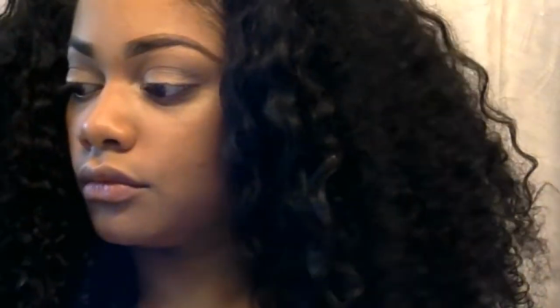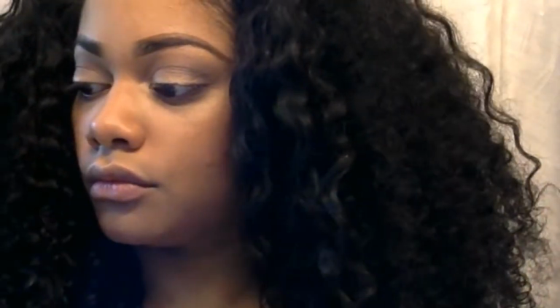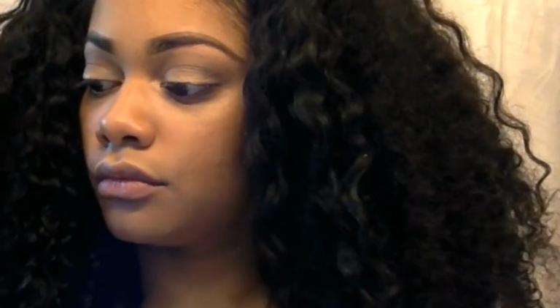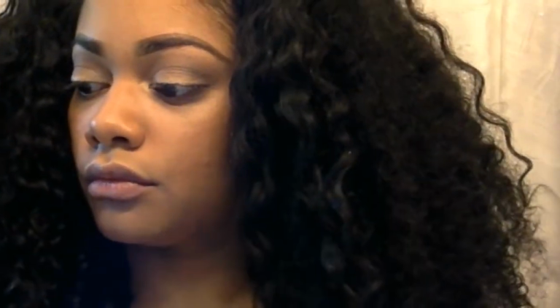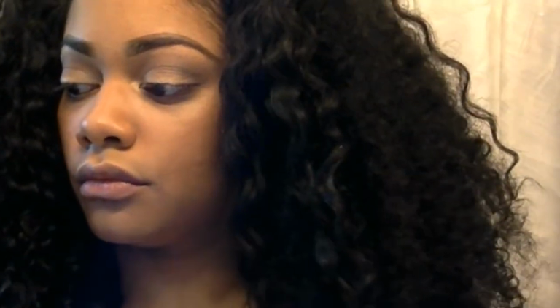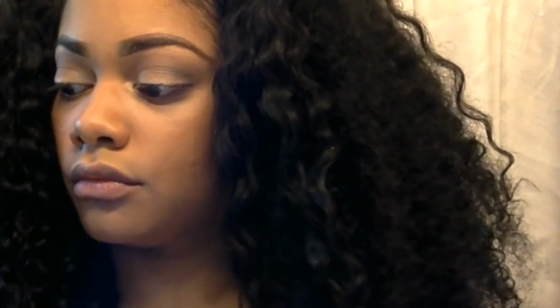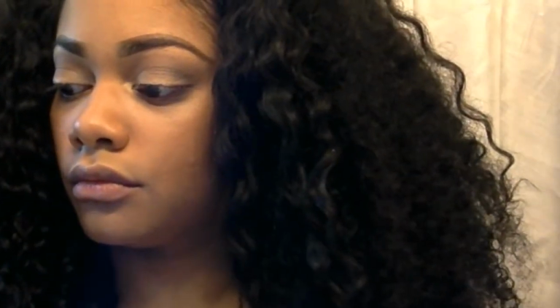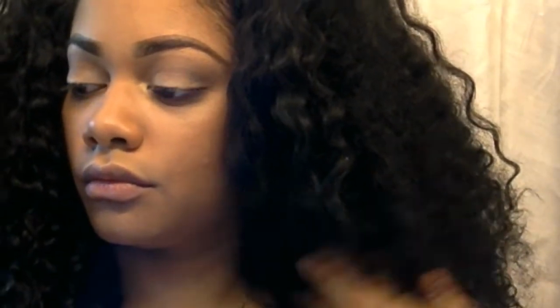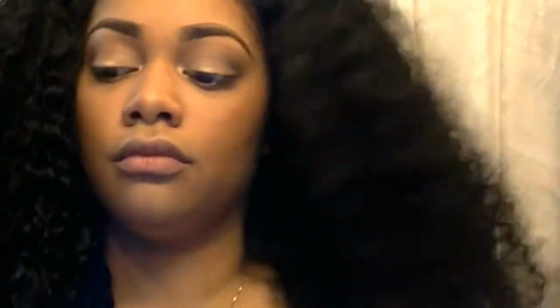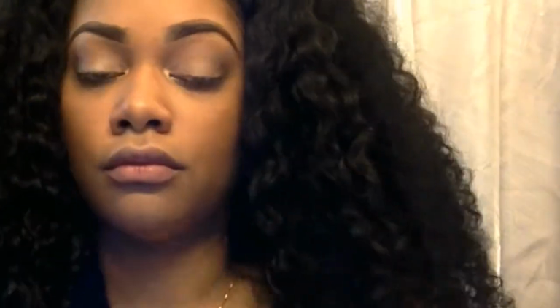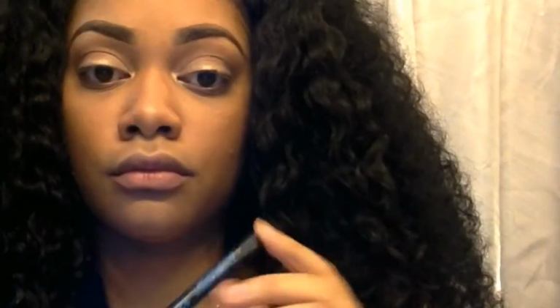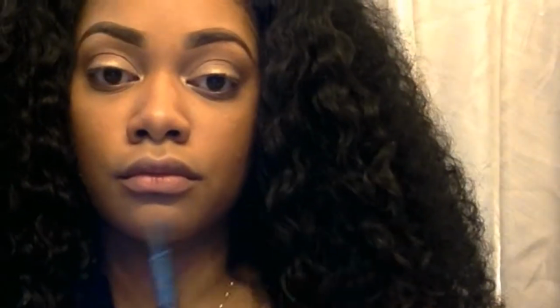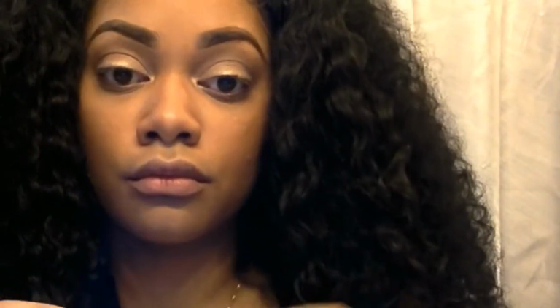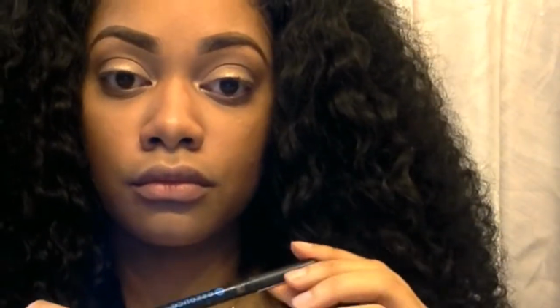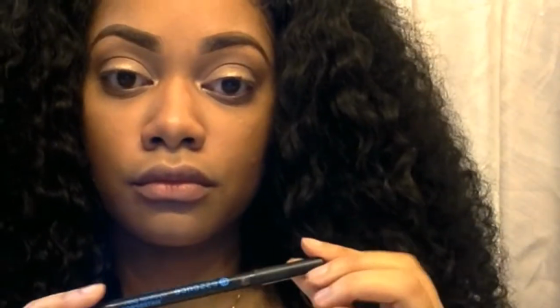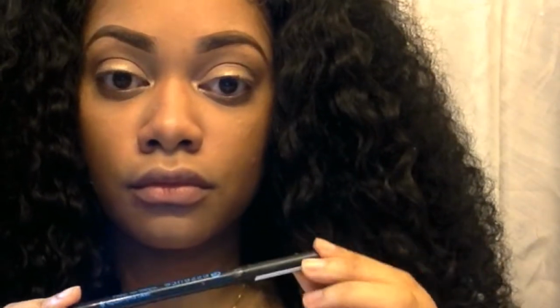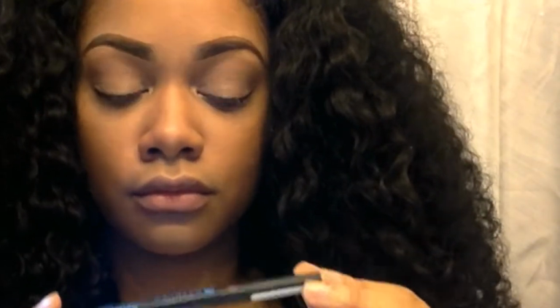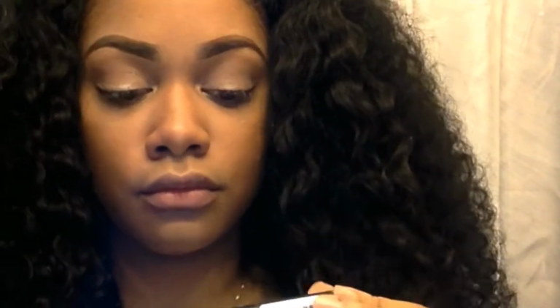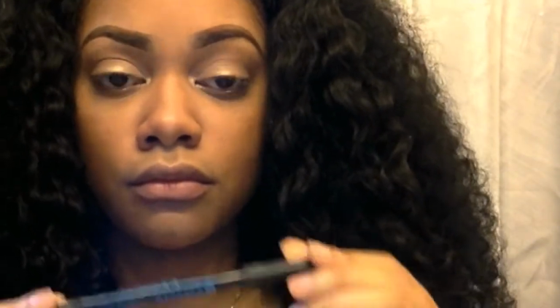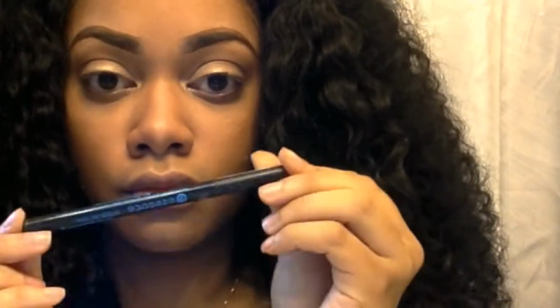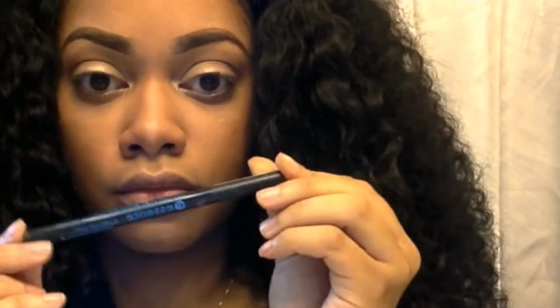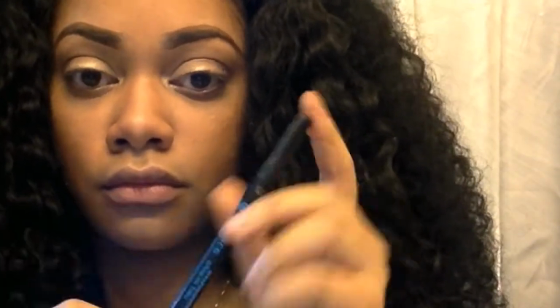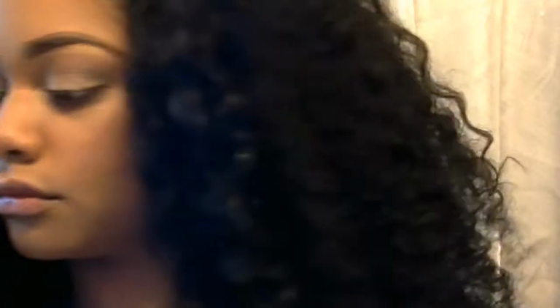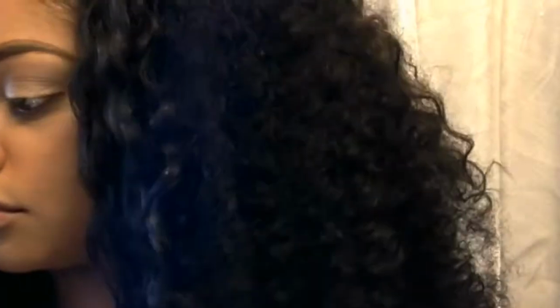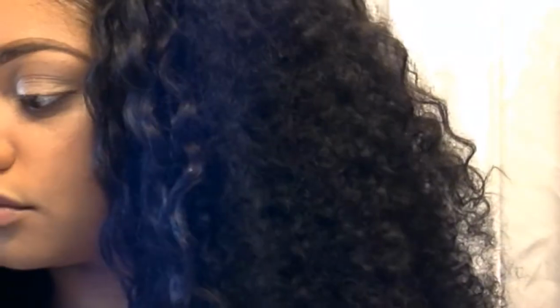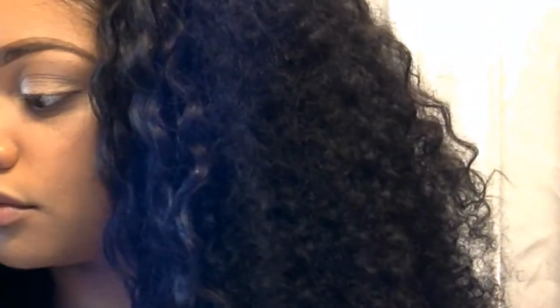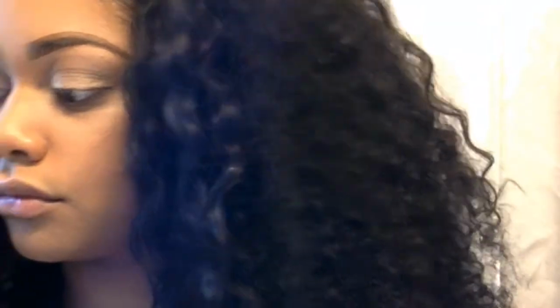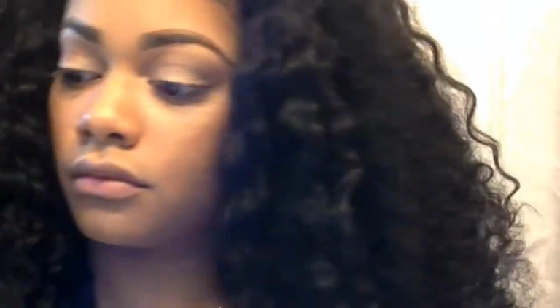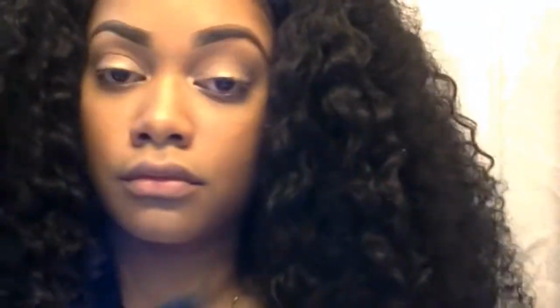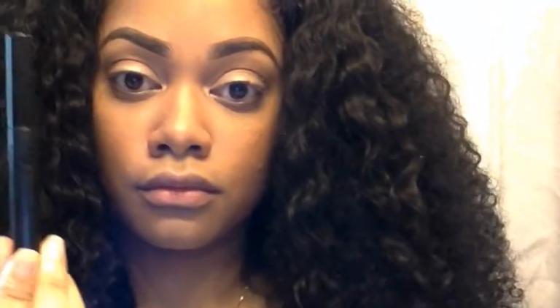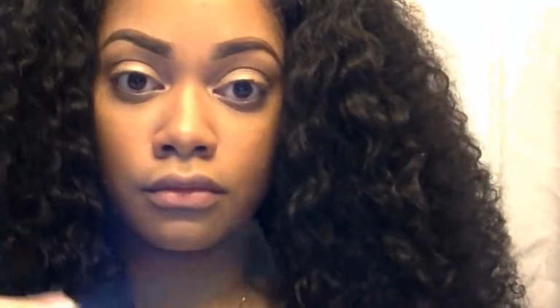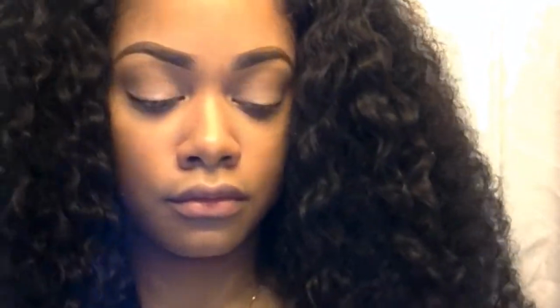As you can see, we have the light, the medium, and the darker colors in the crease.